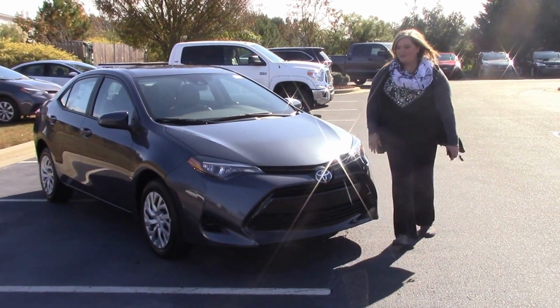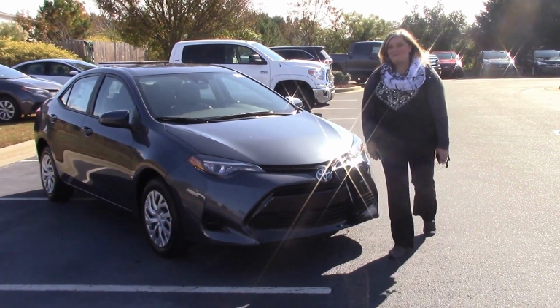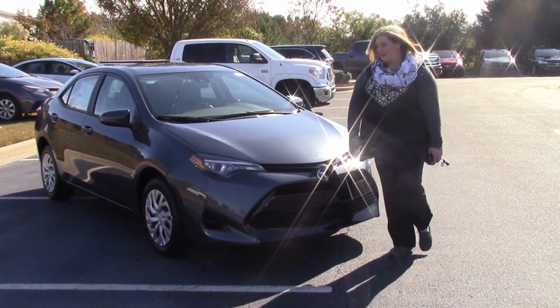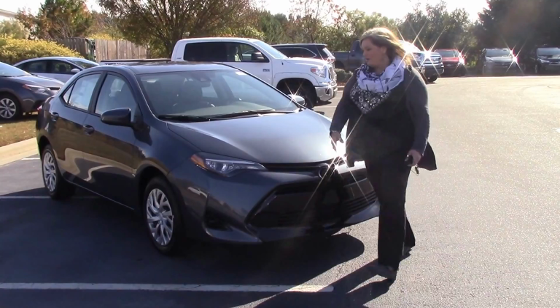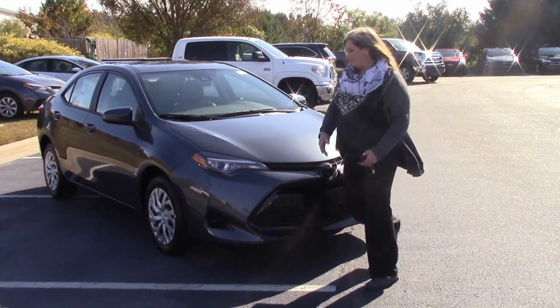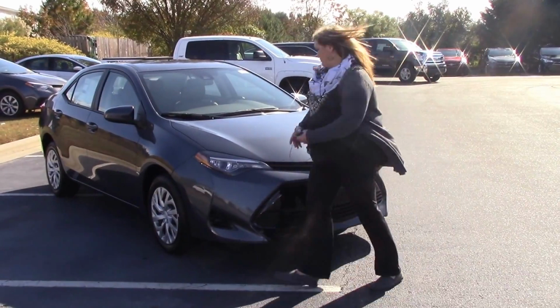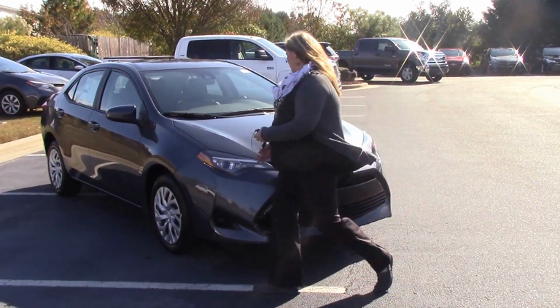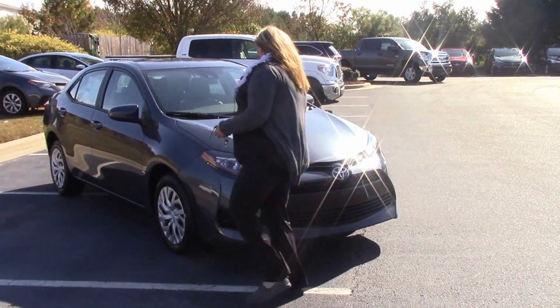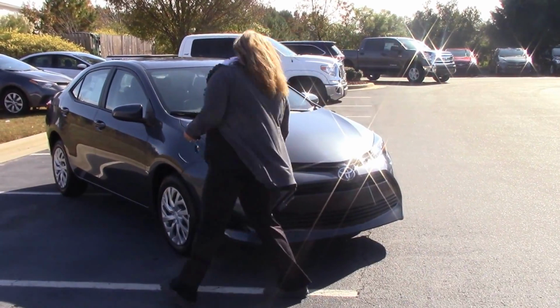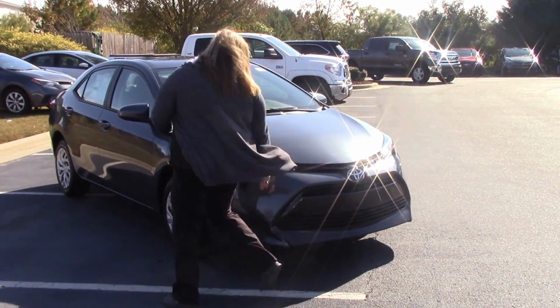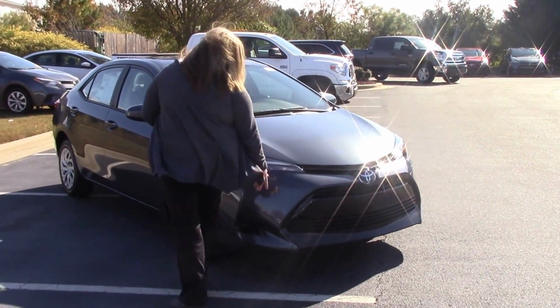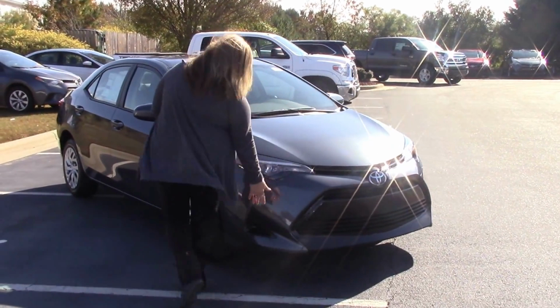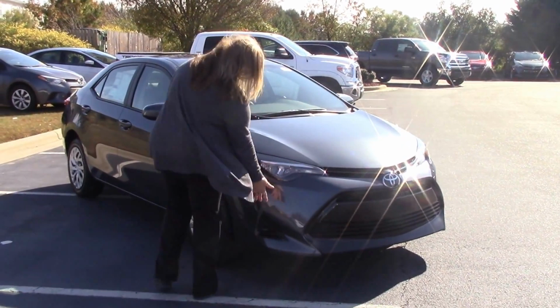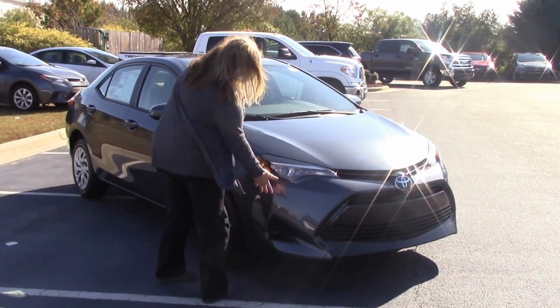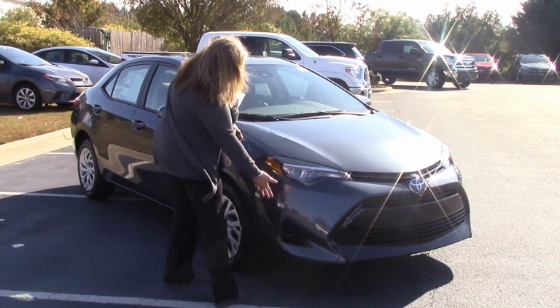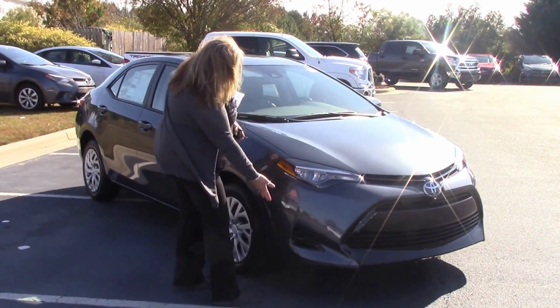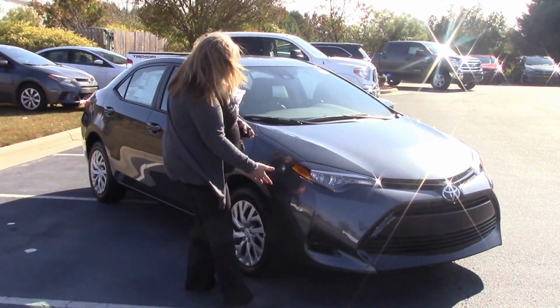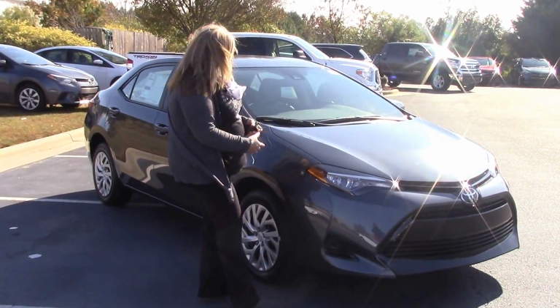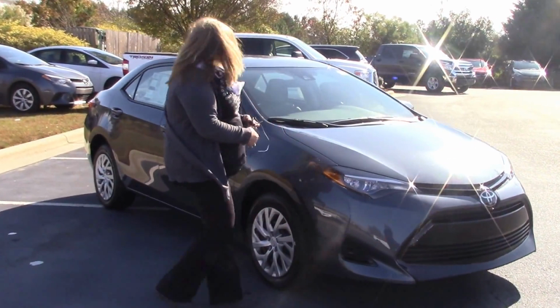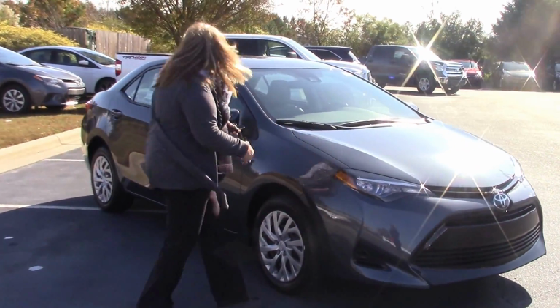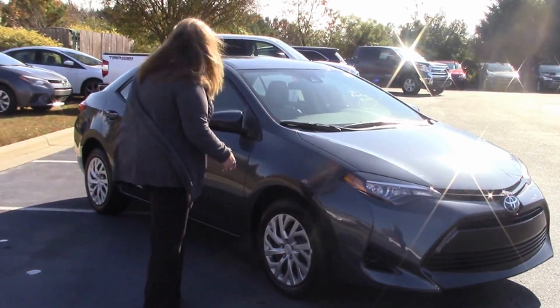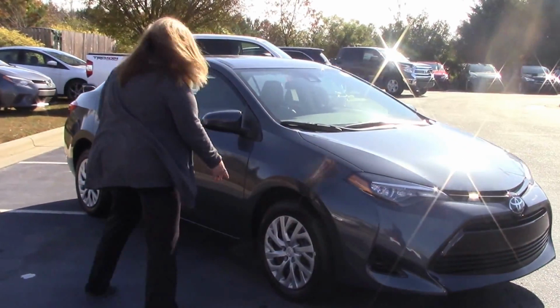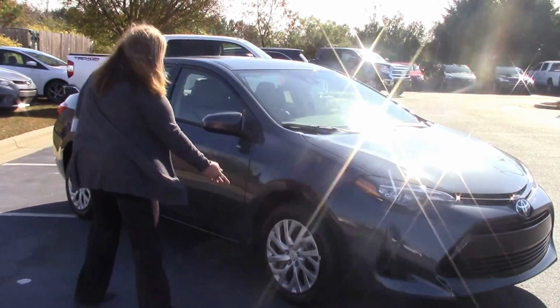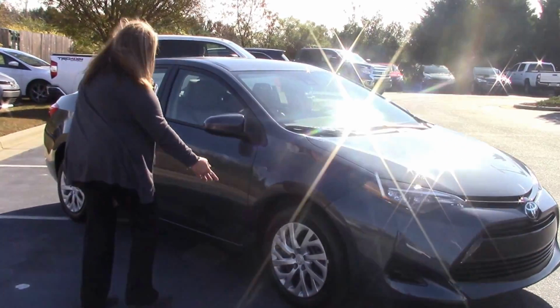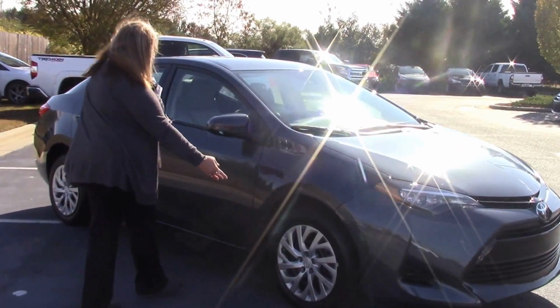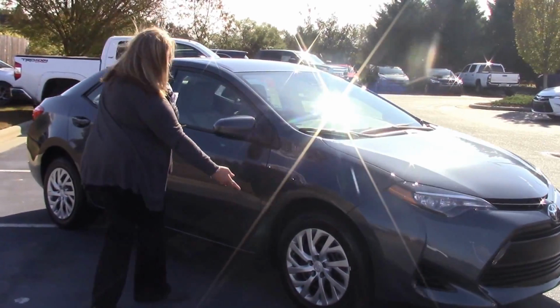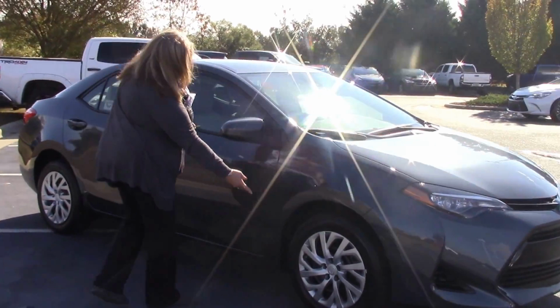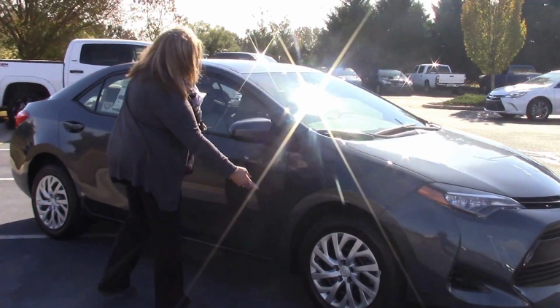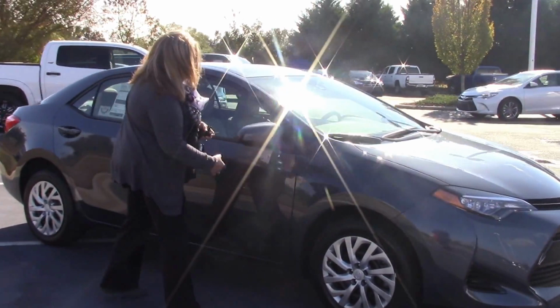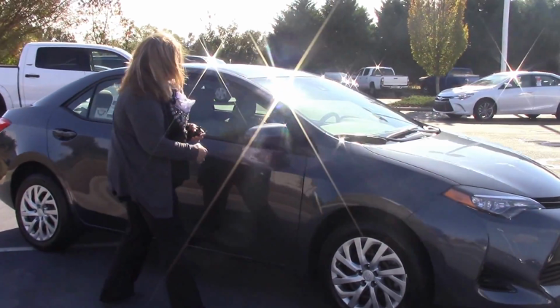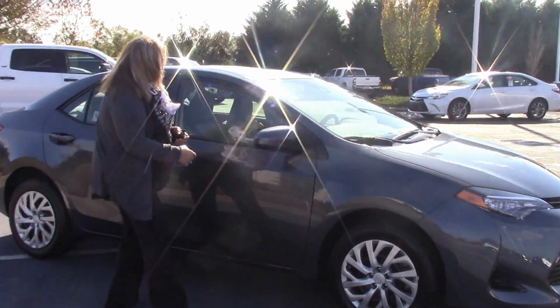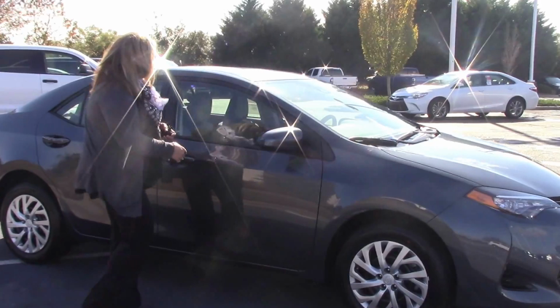We've got our daytime running lights and our 16-inch Michelin tires.